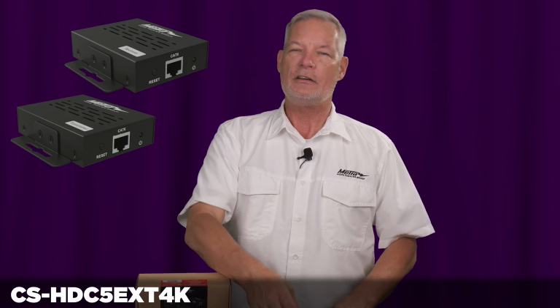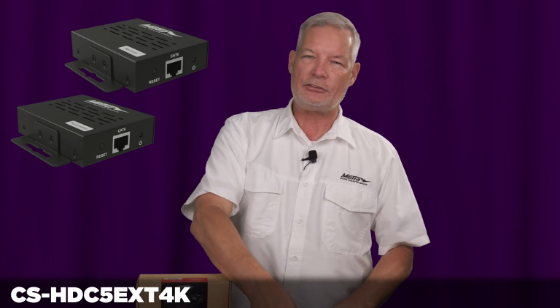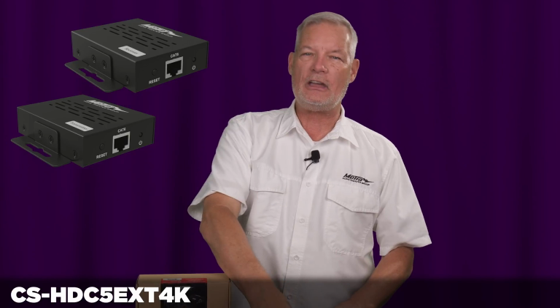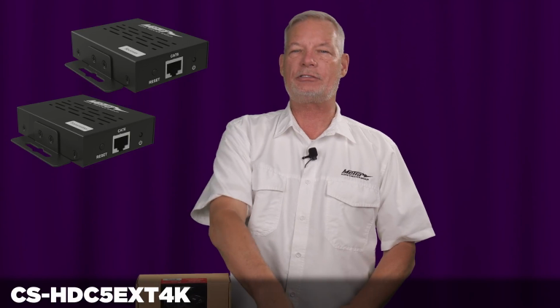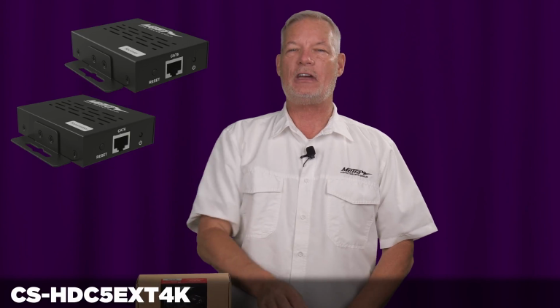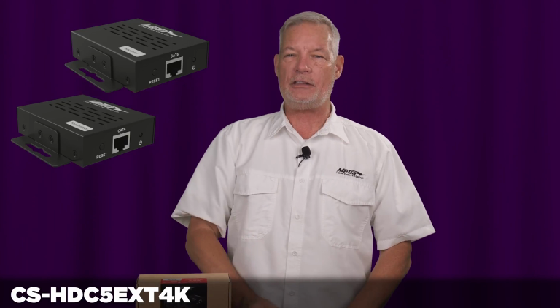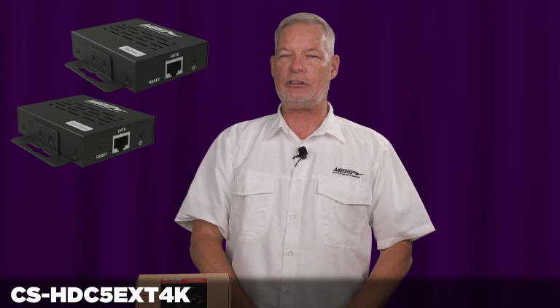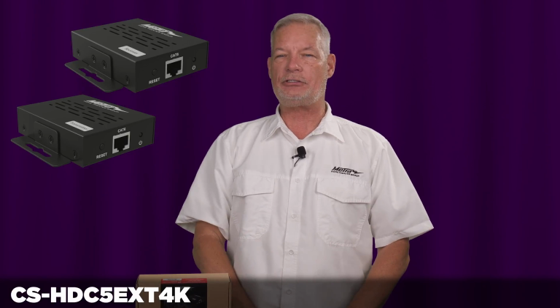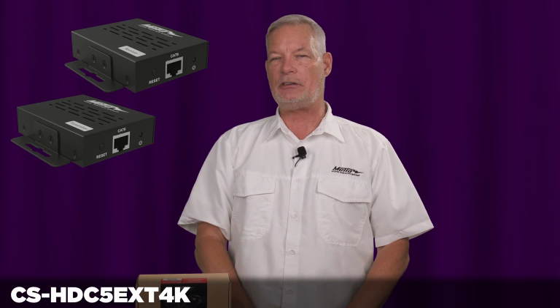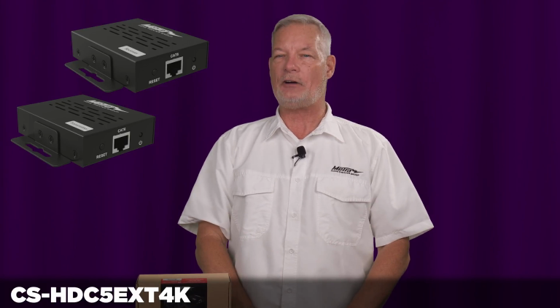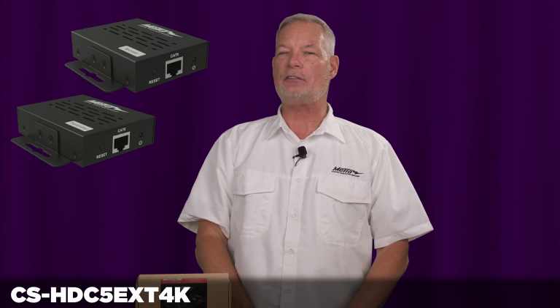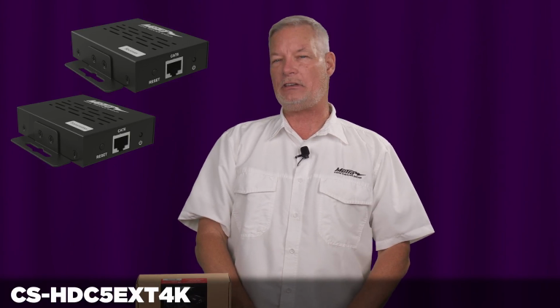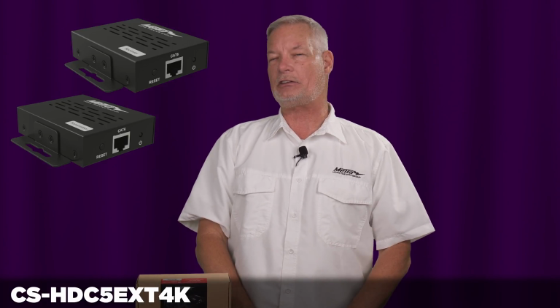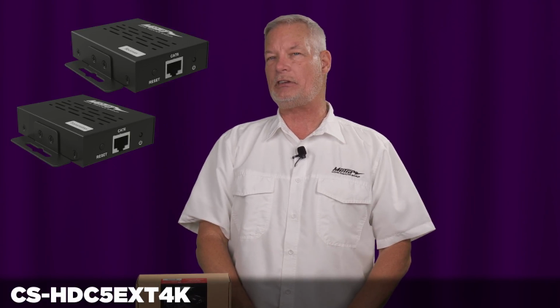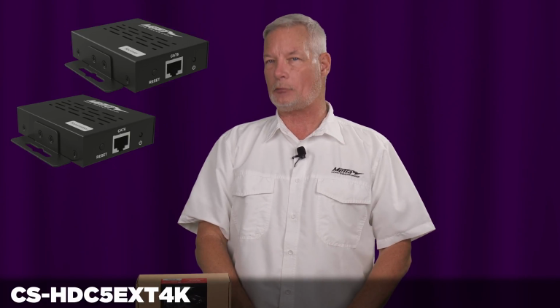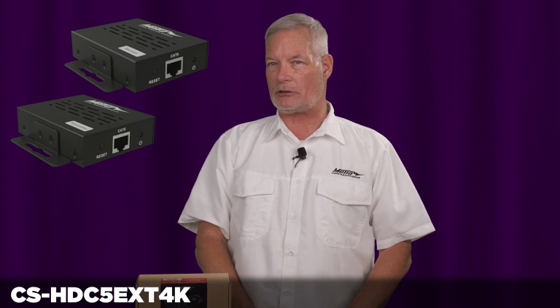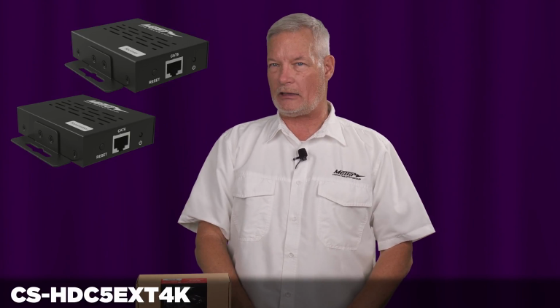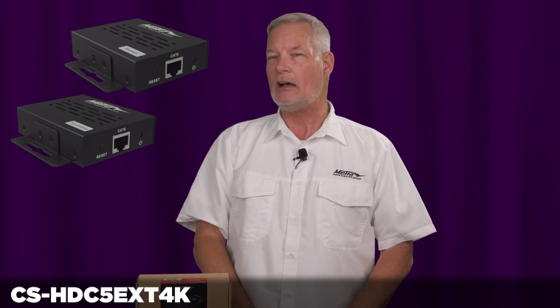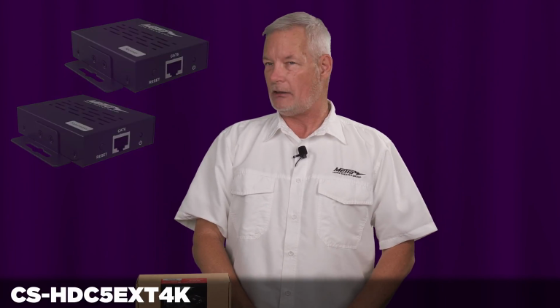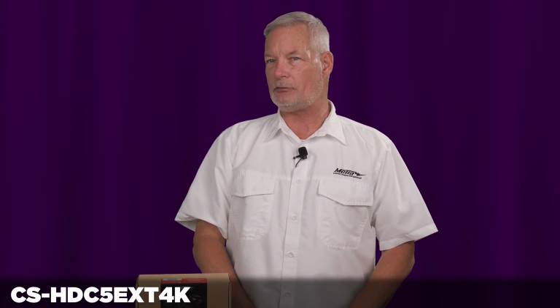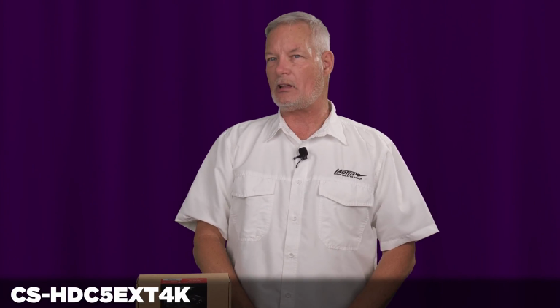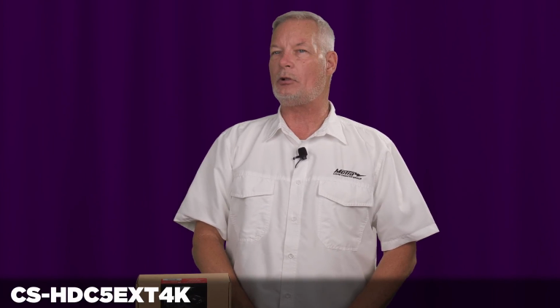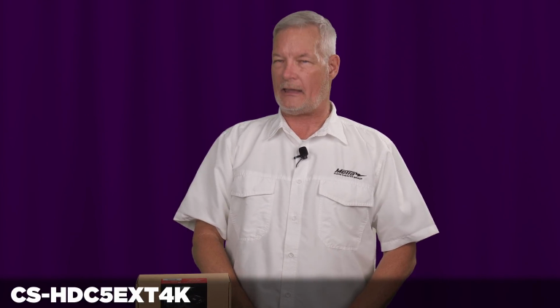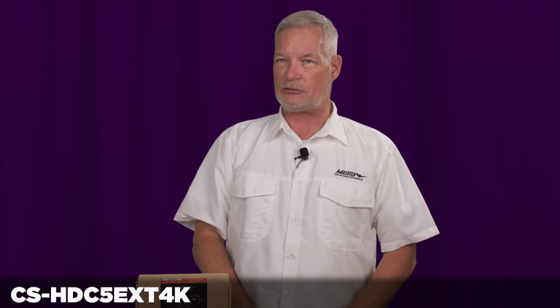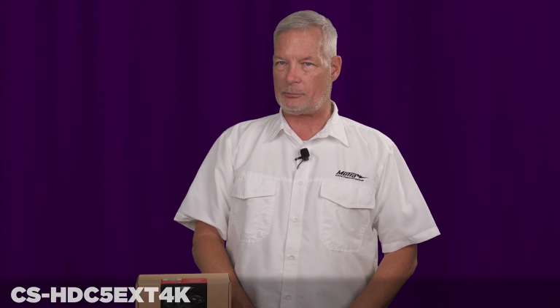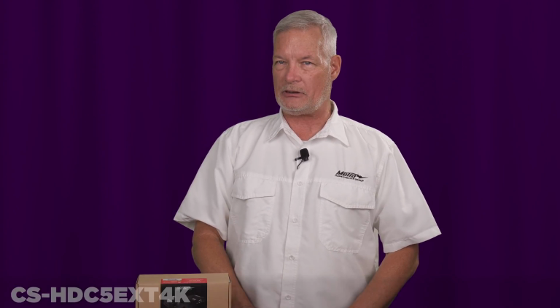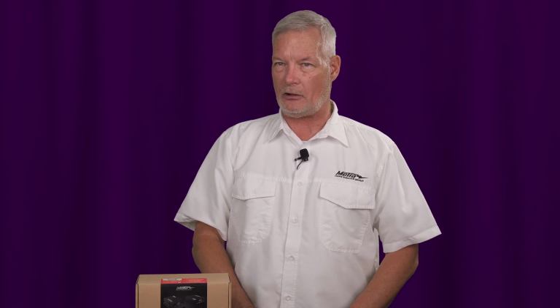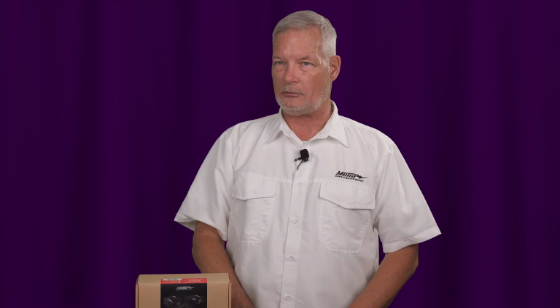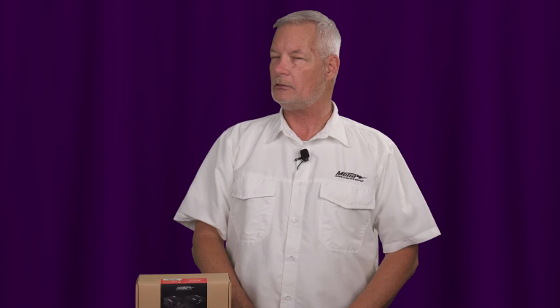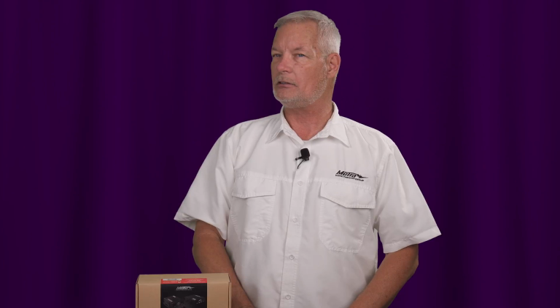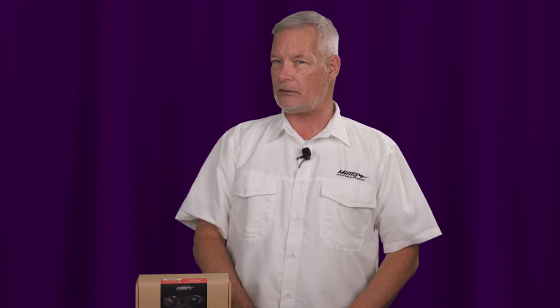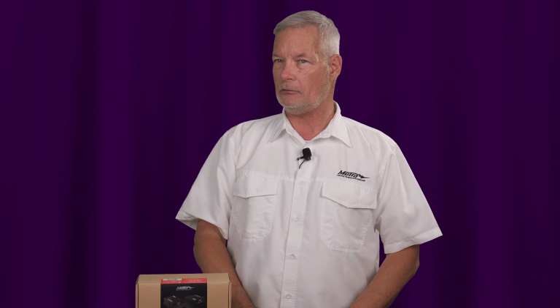The CS-HDC5 EXT 4K is available and shipping now. Thank you.